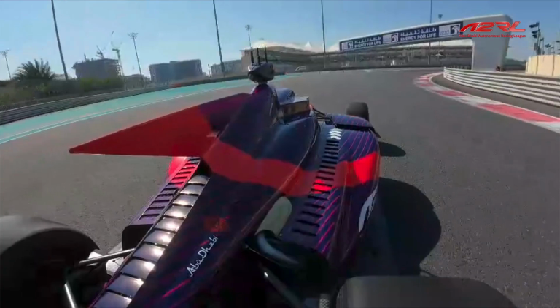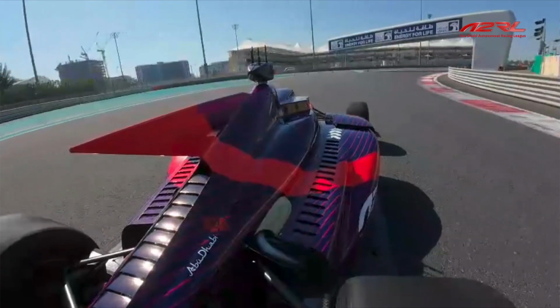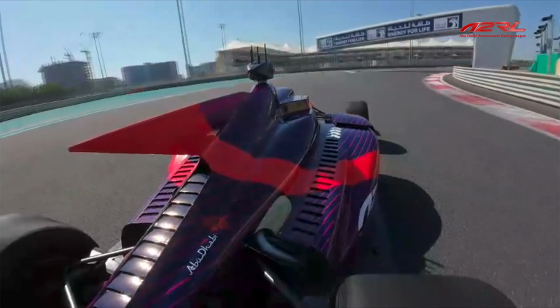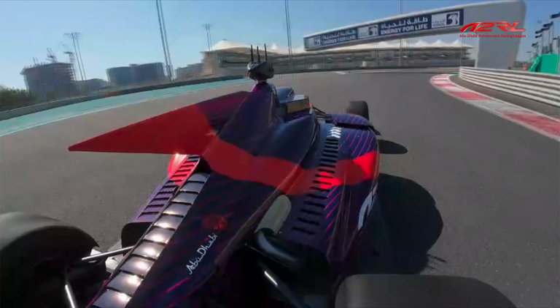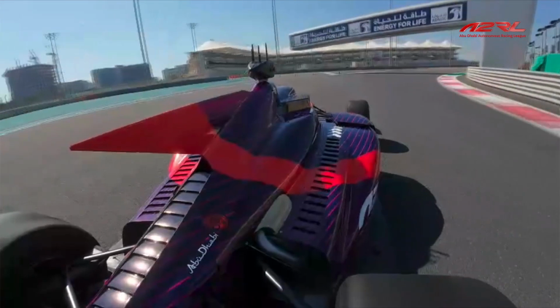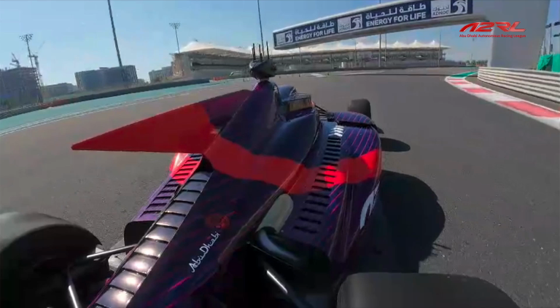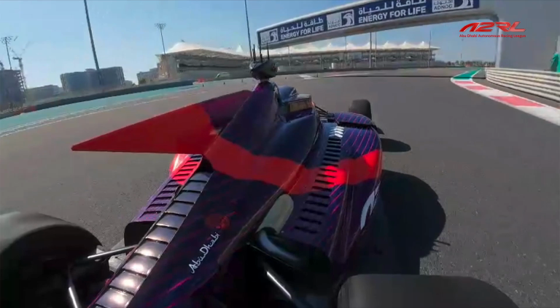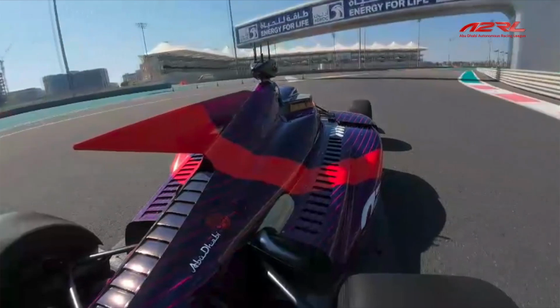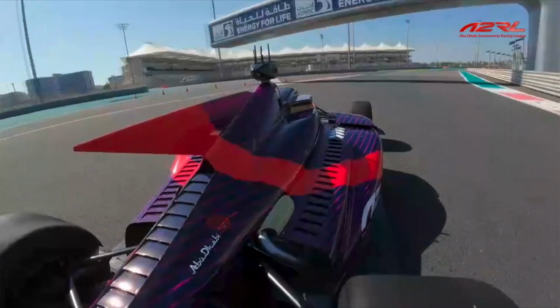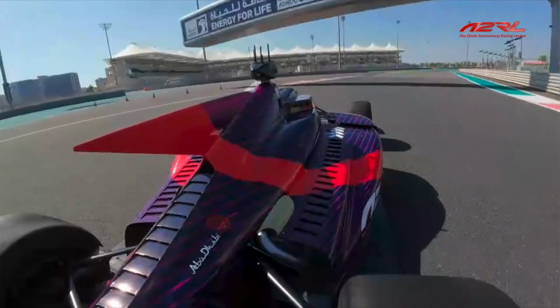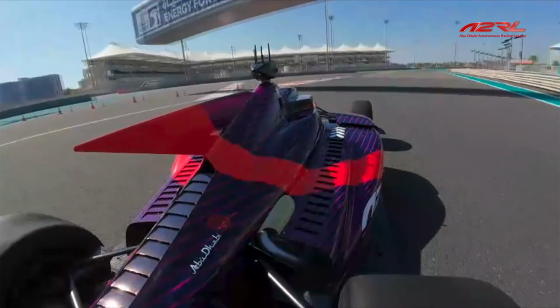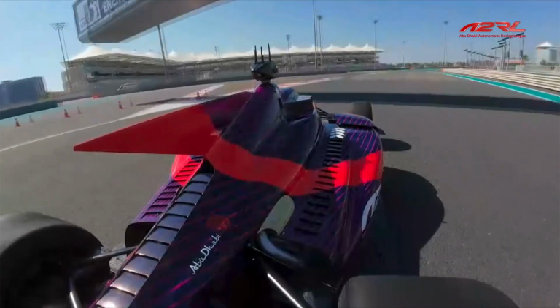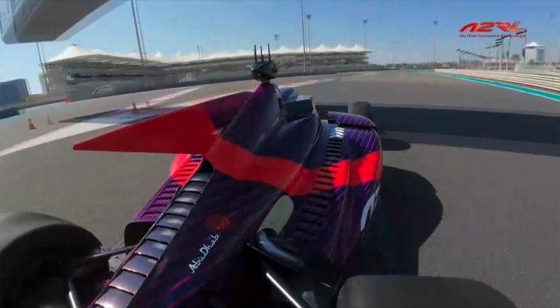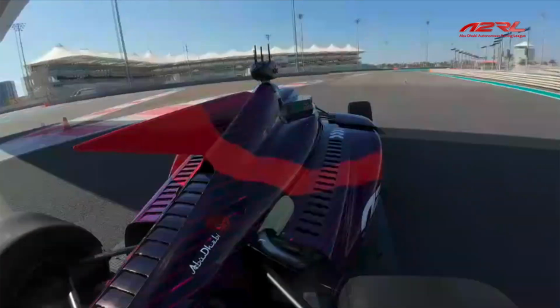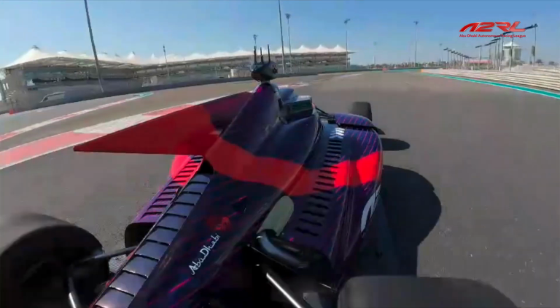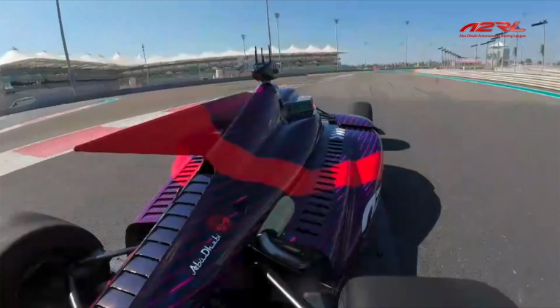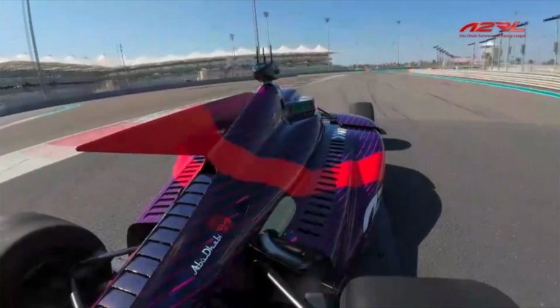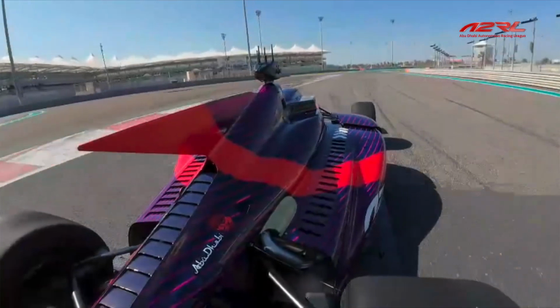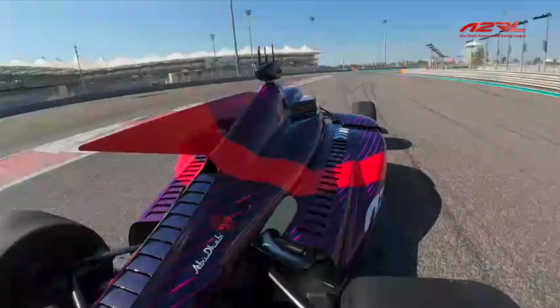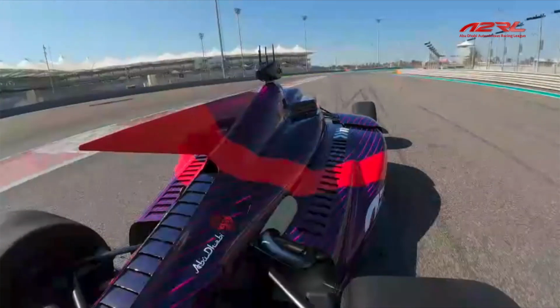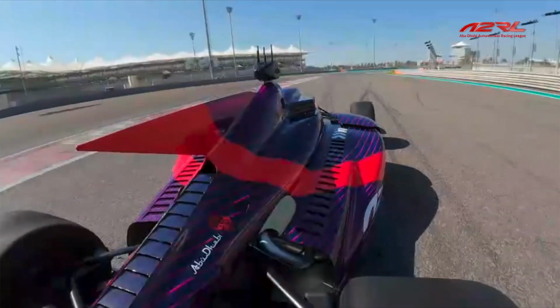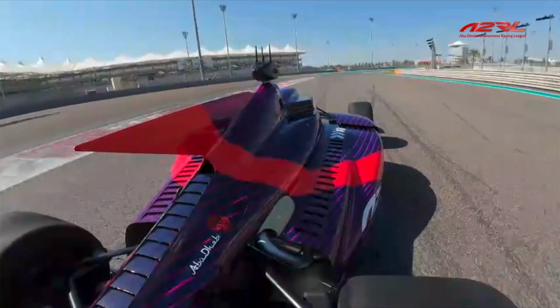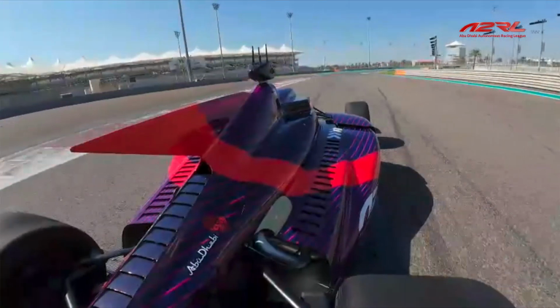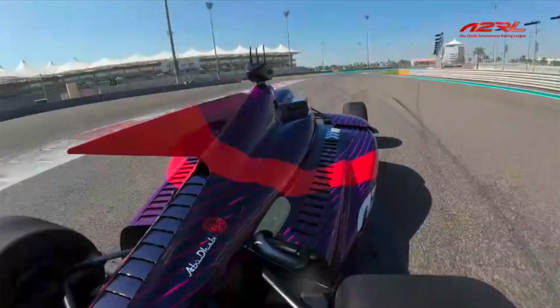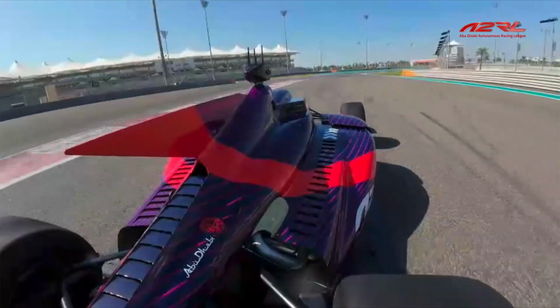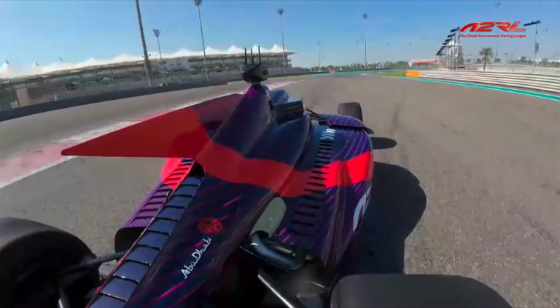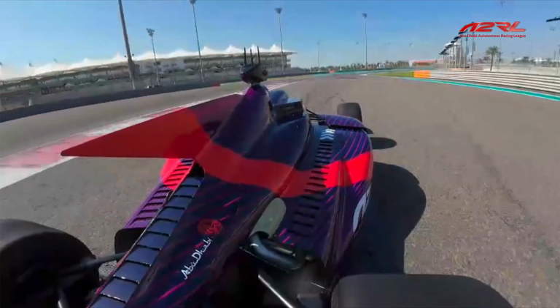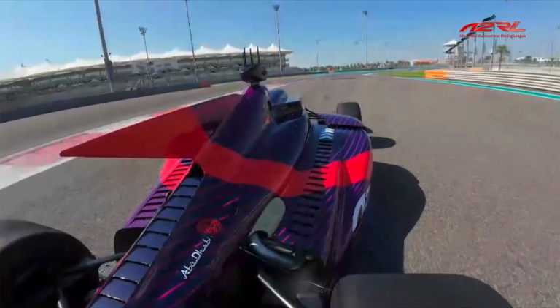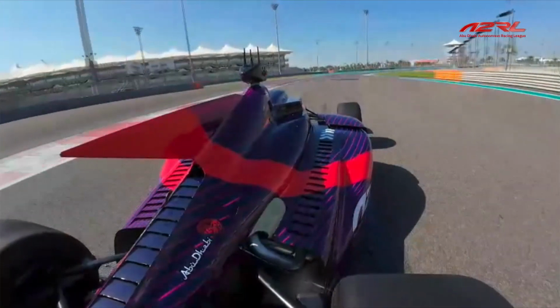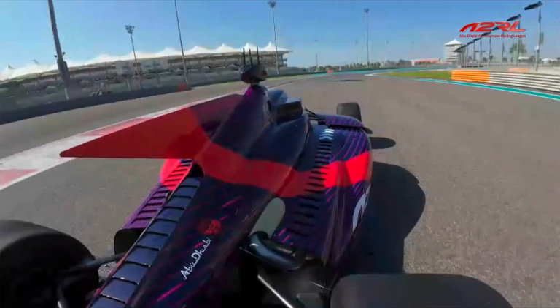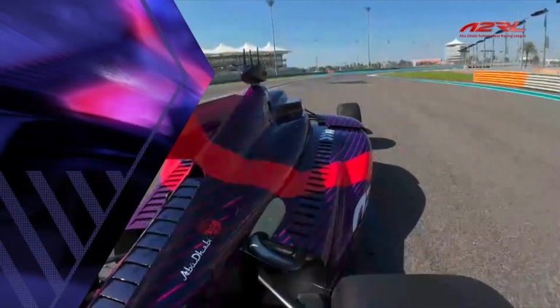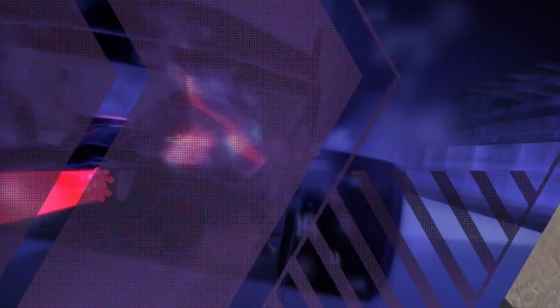So there you have it — that's how a car navigates the Yas Marina F1 track without a driver.